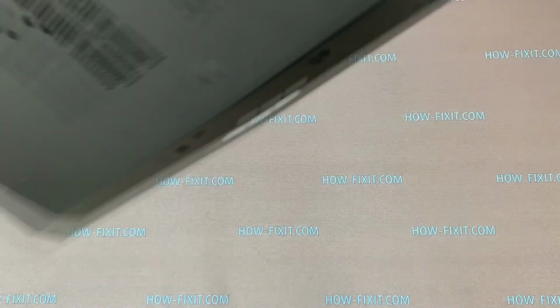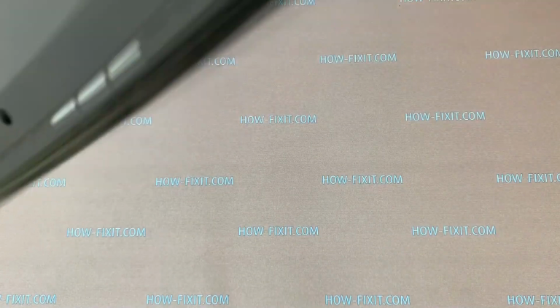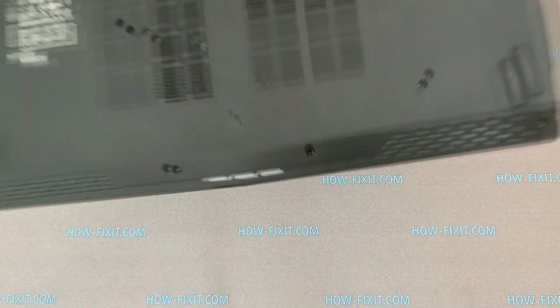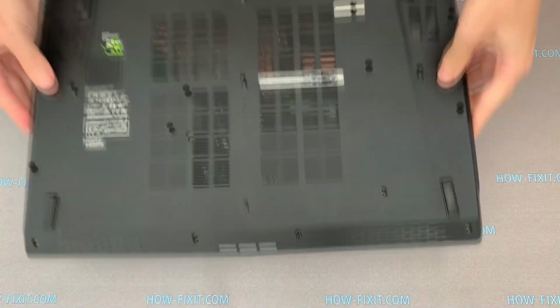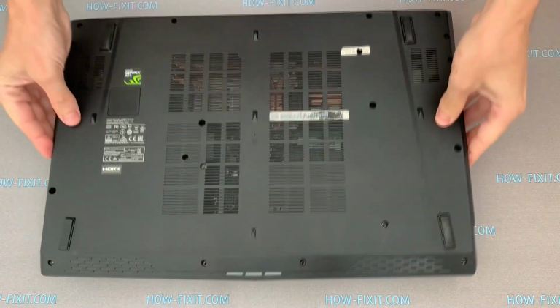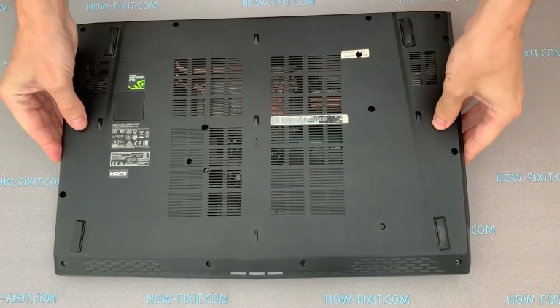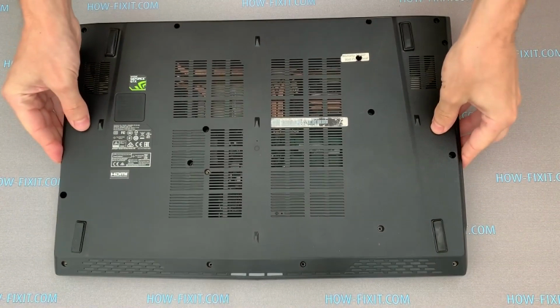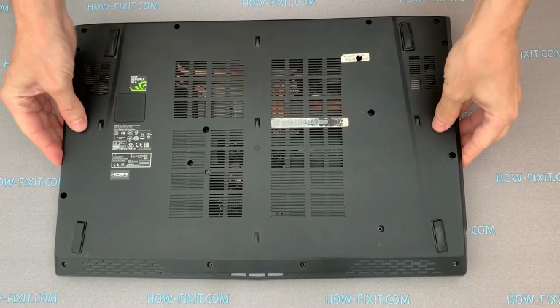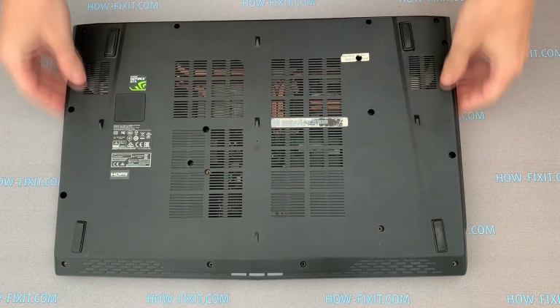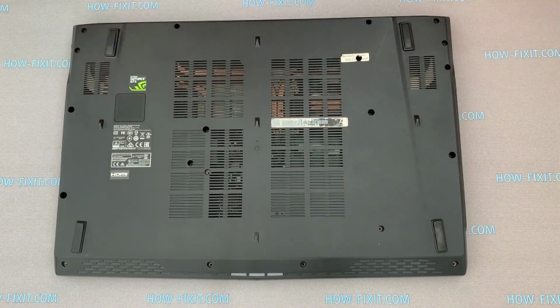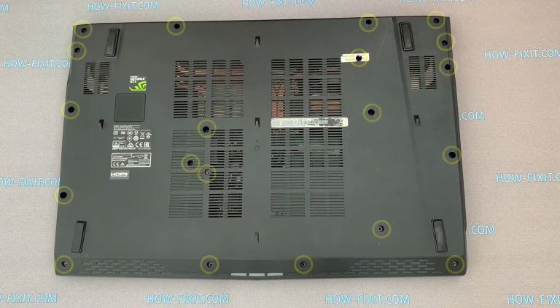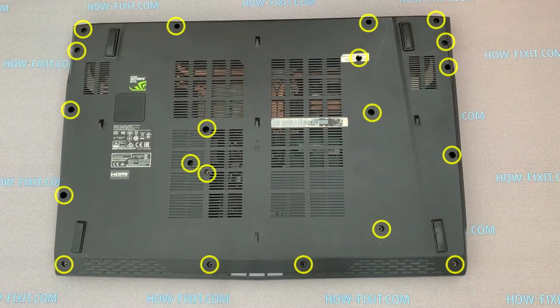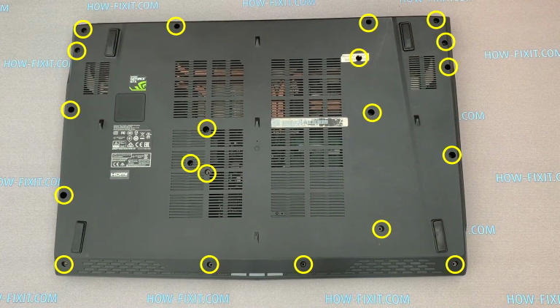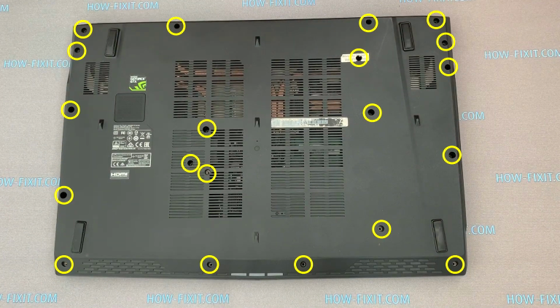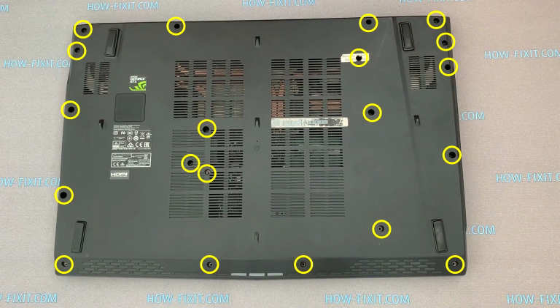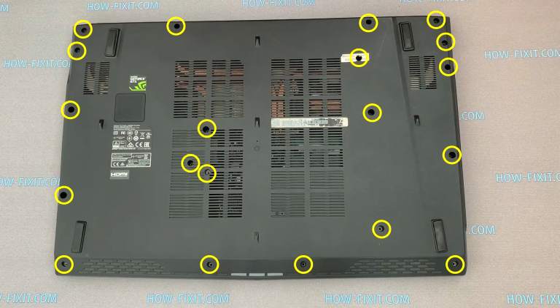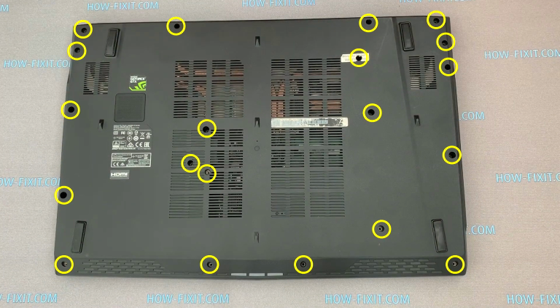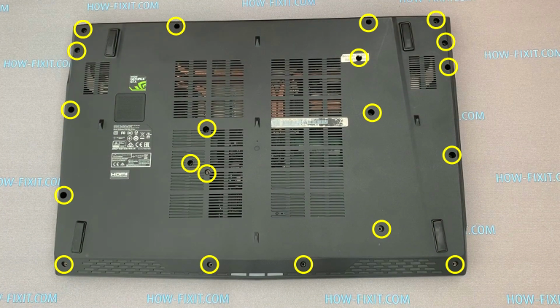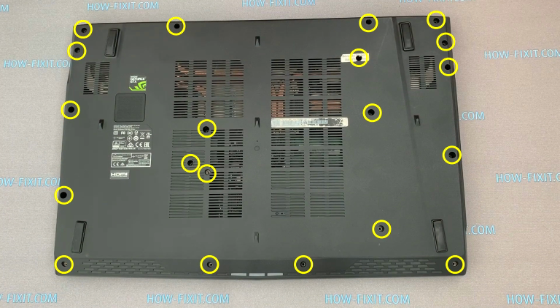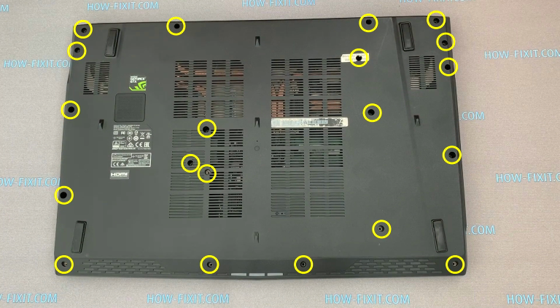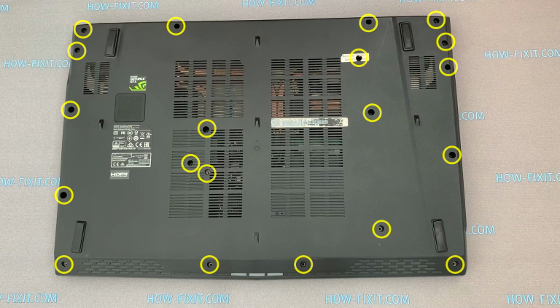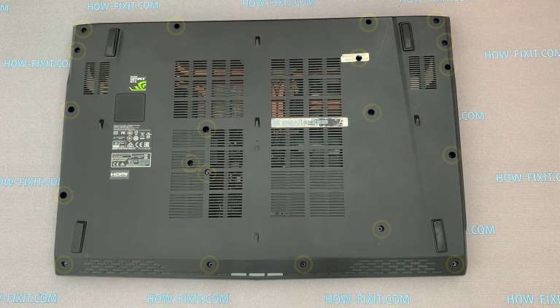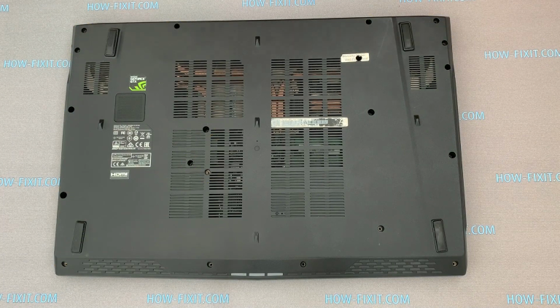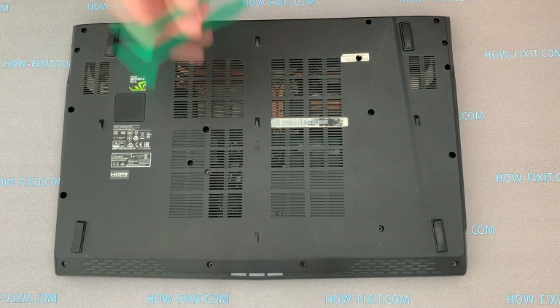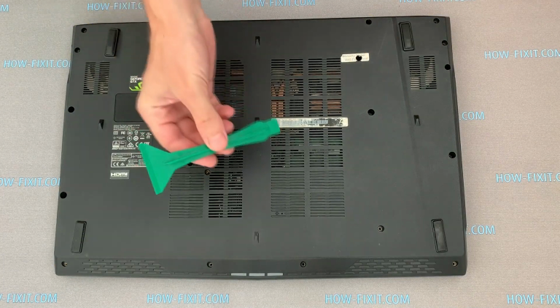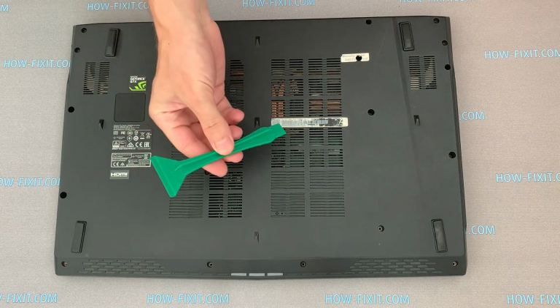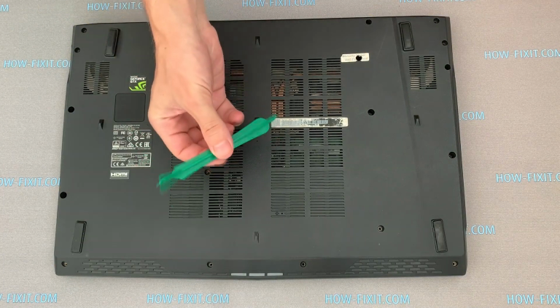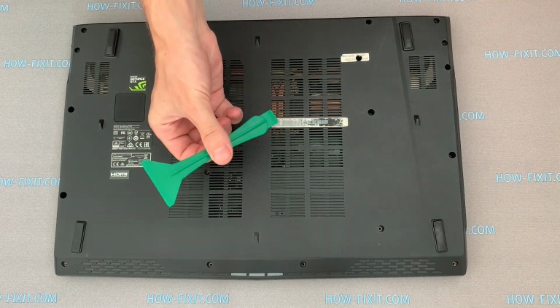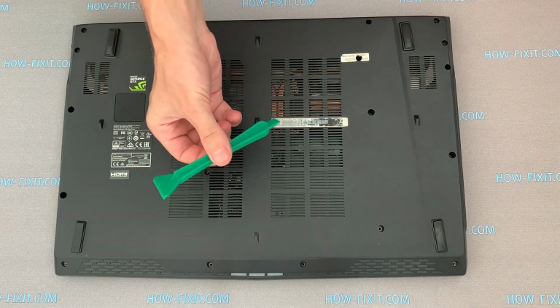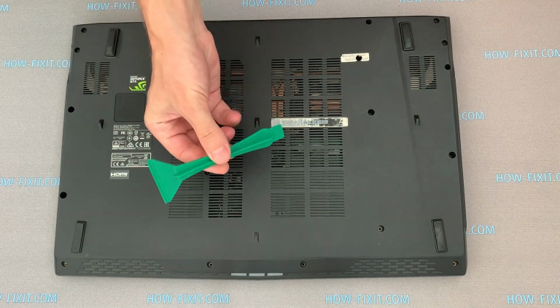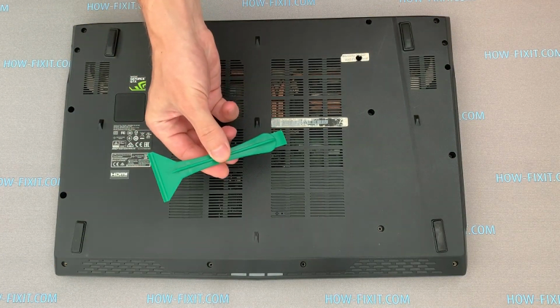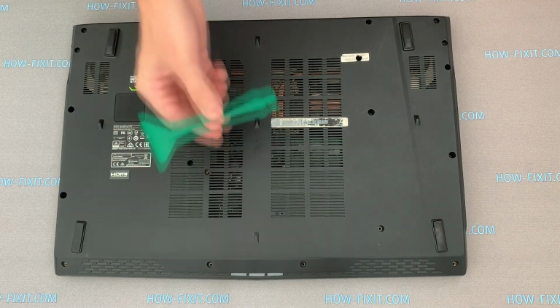Turn over the laptop and remove all screws on the bottom case. I recommend using a plastic tool to open the case.